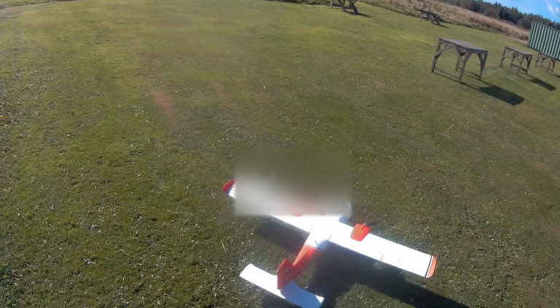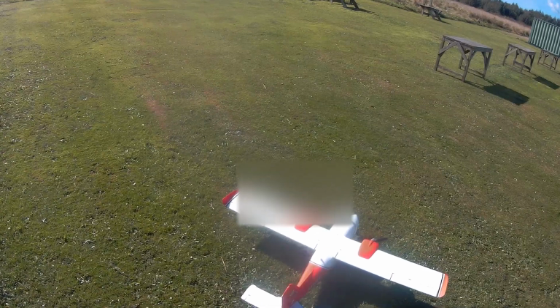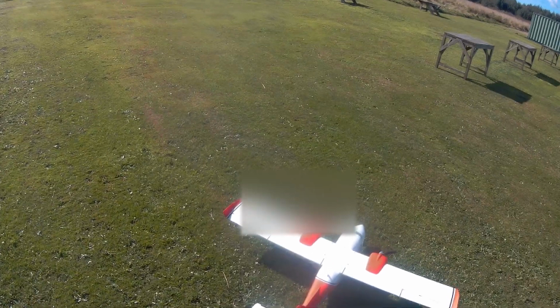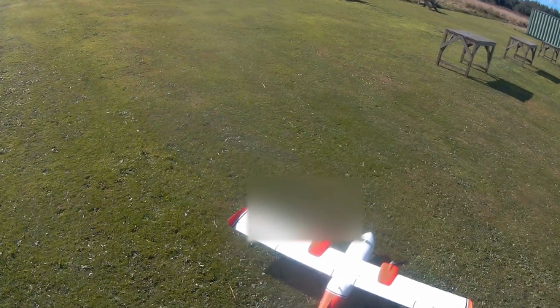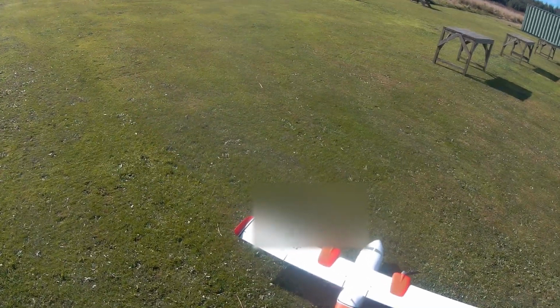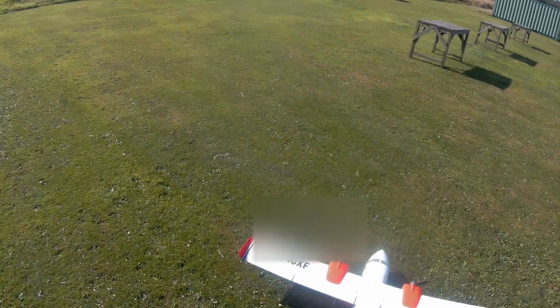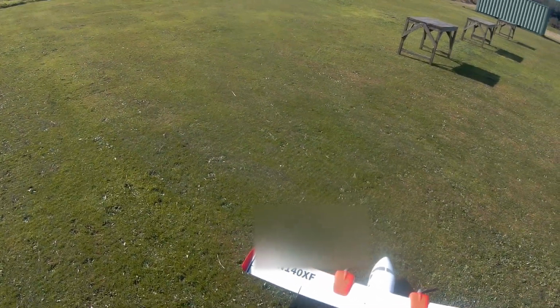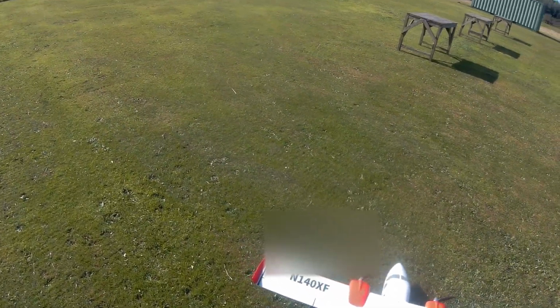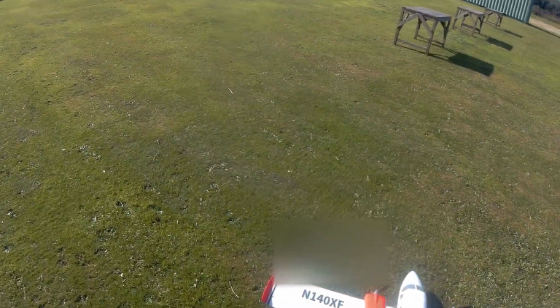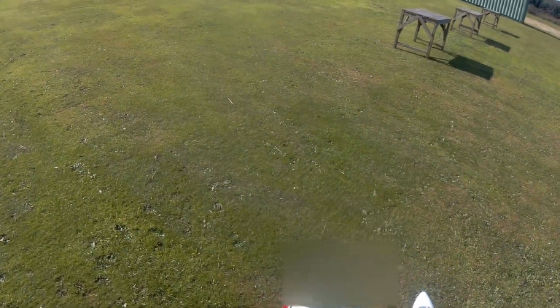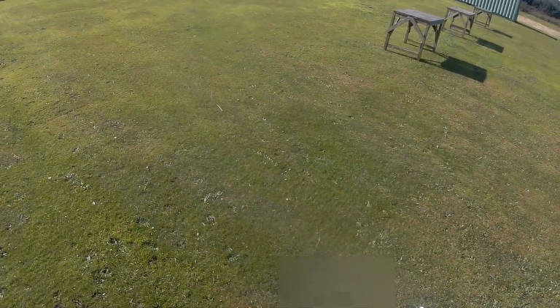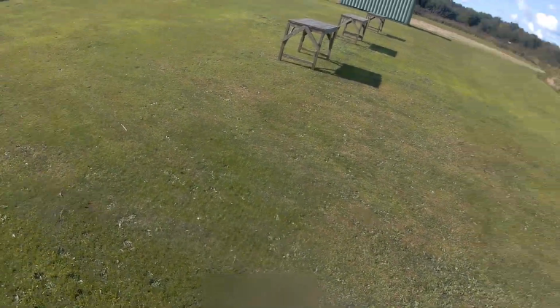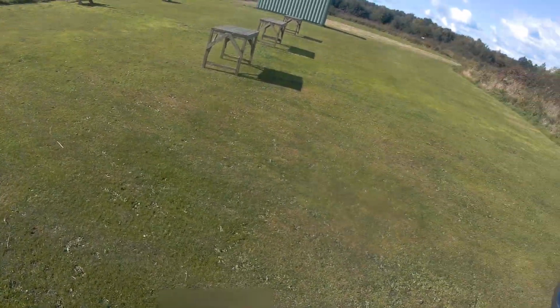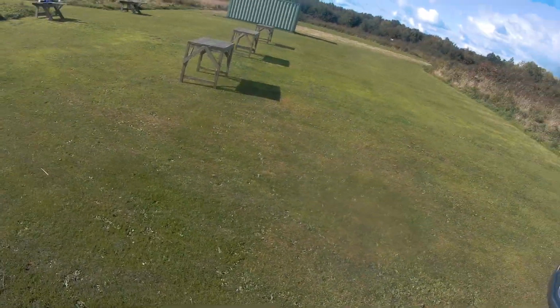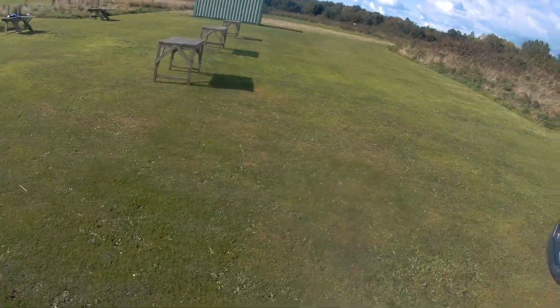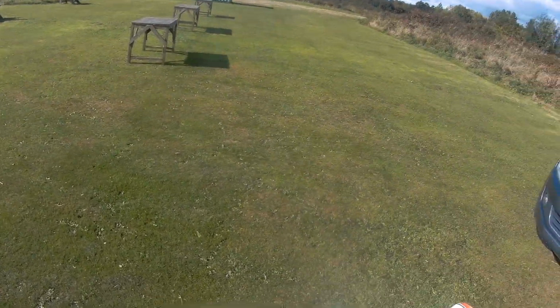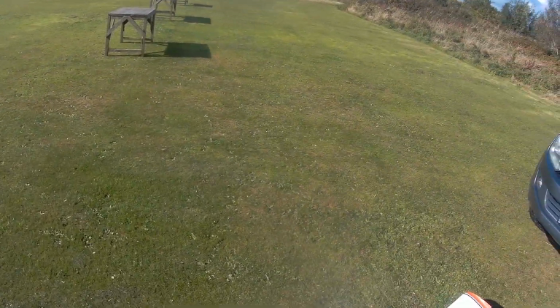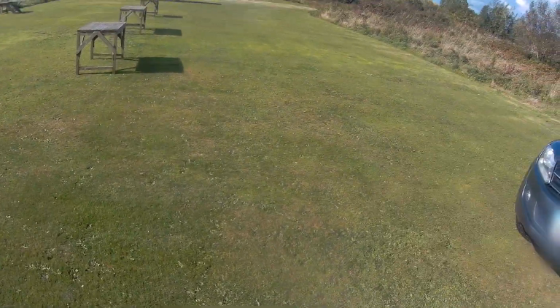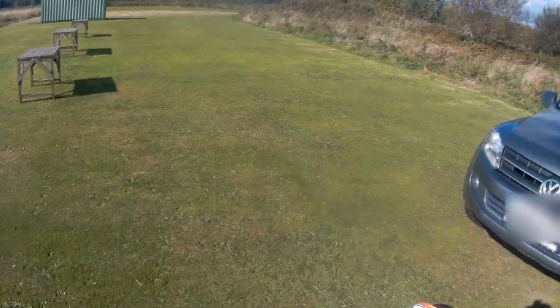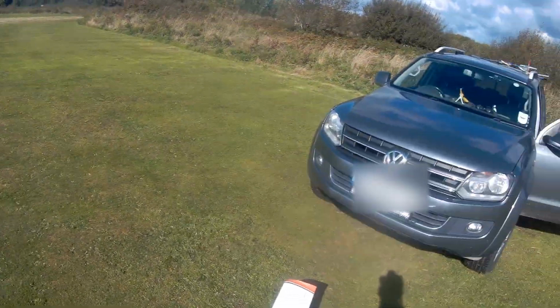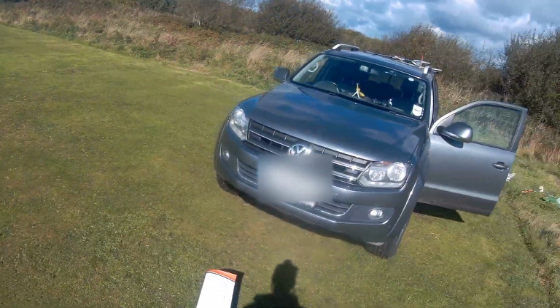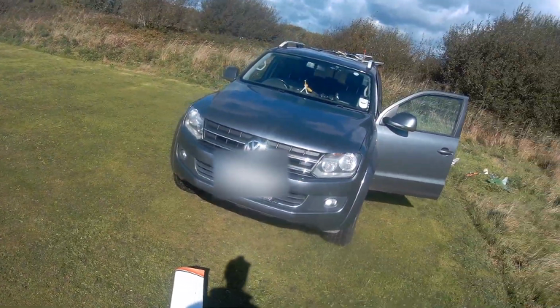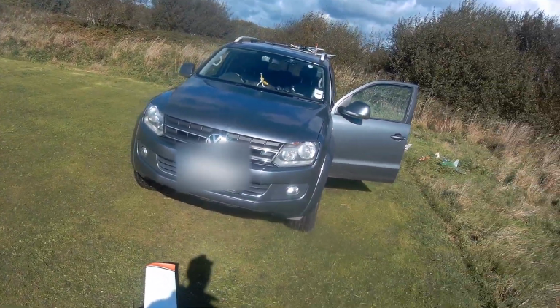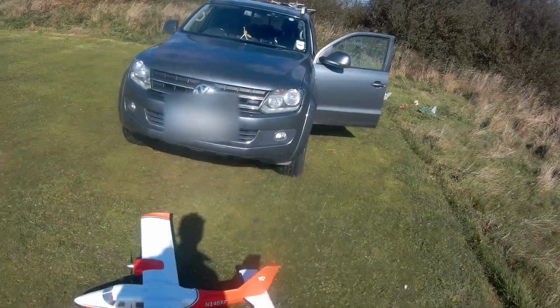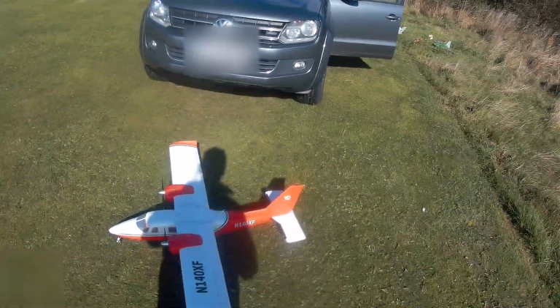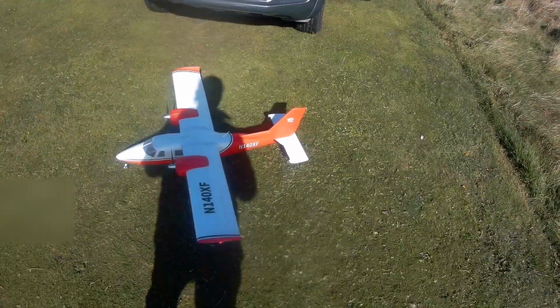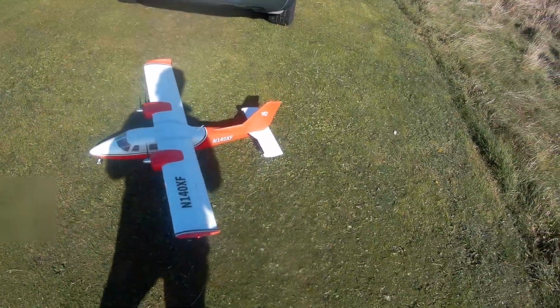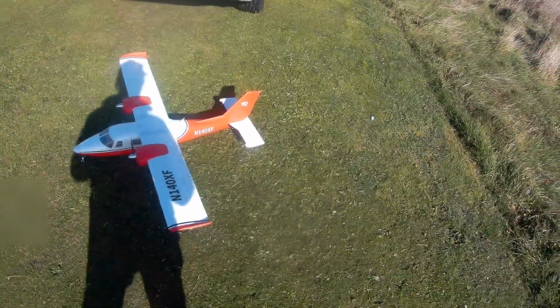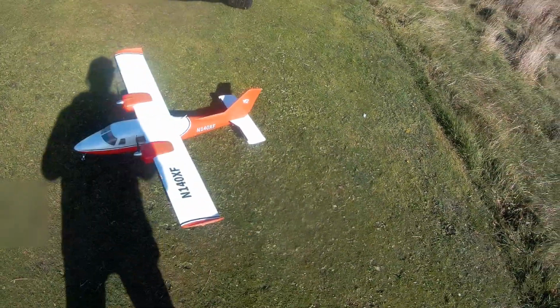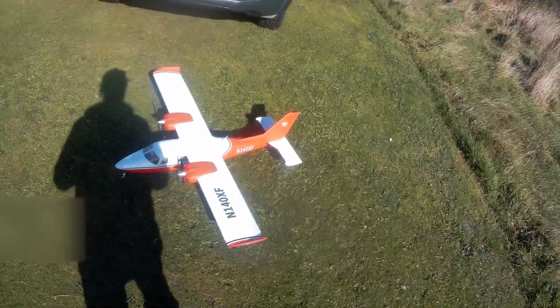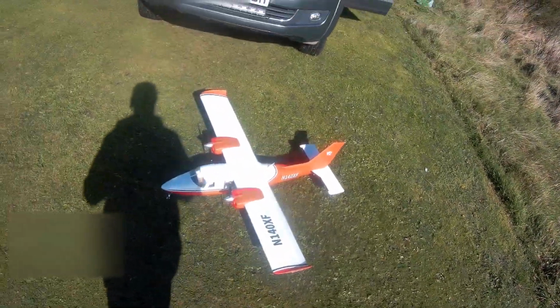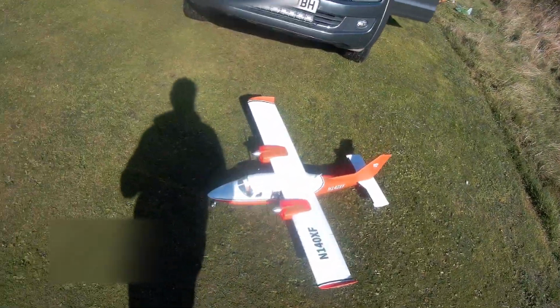Here you are, the Twinnova X-Fly. It's also been made by Multiplex as well now.